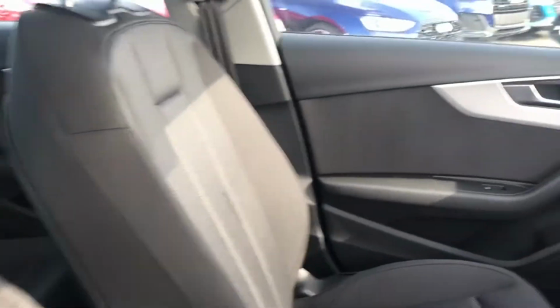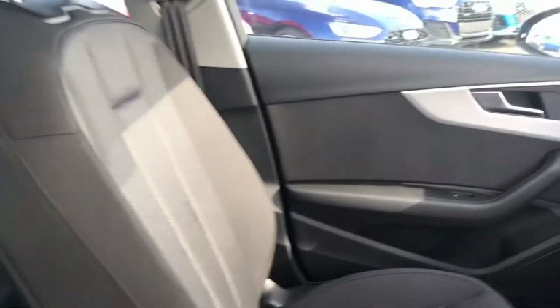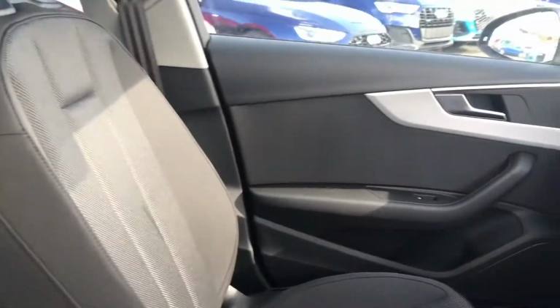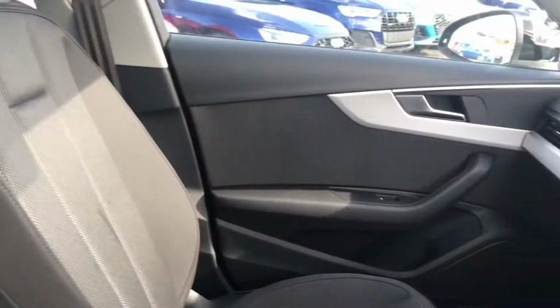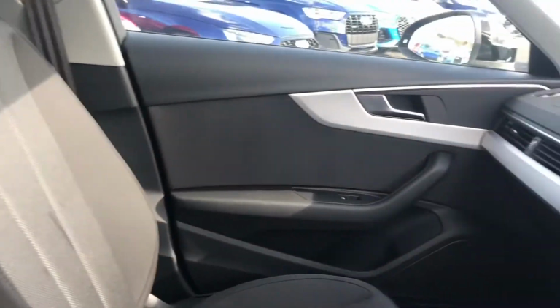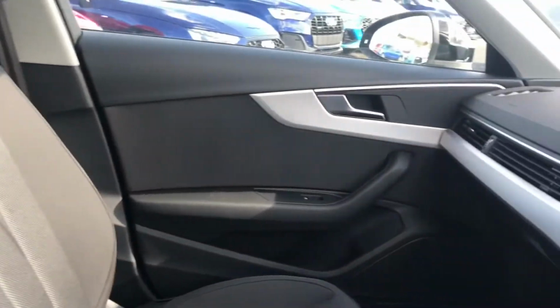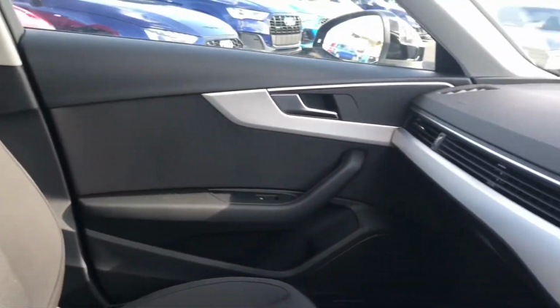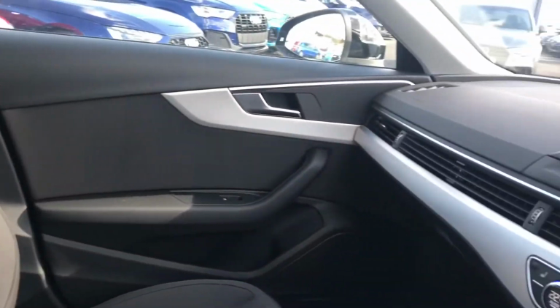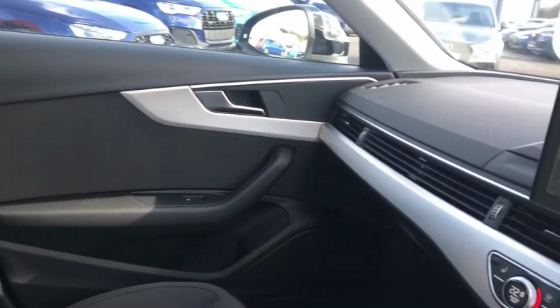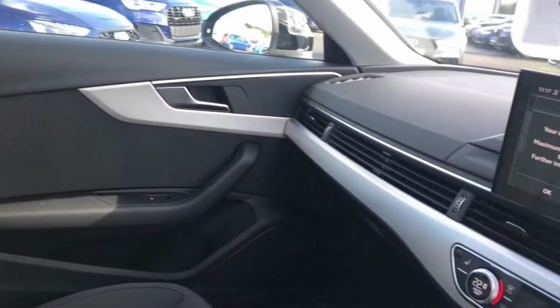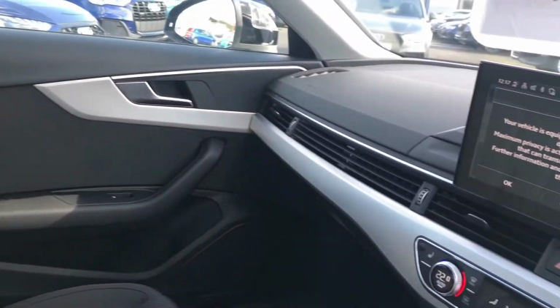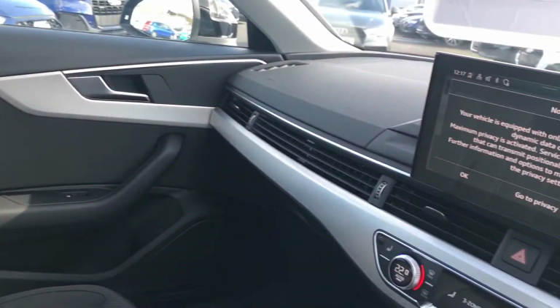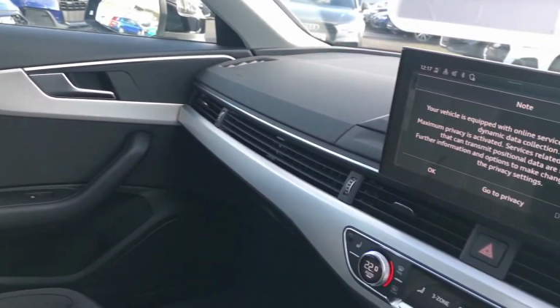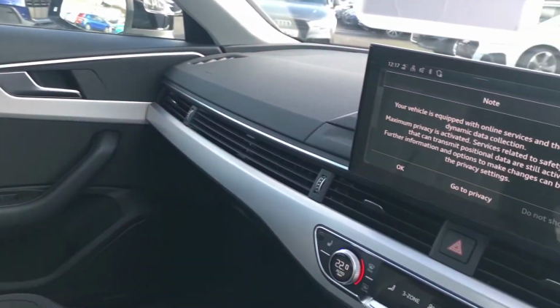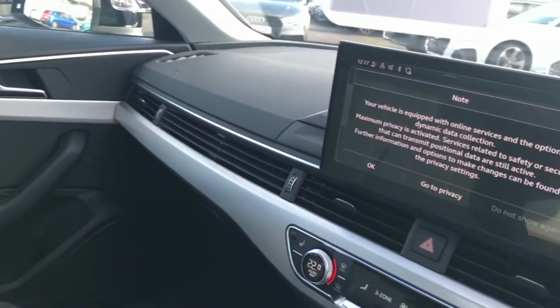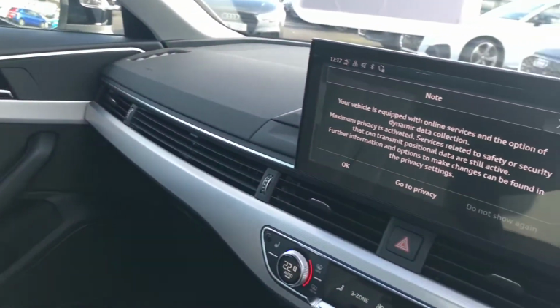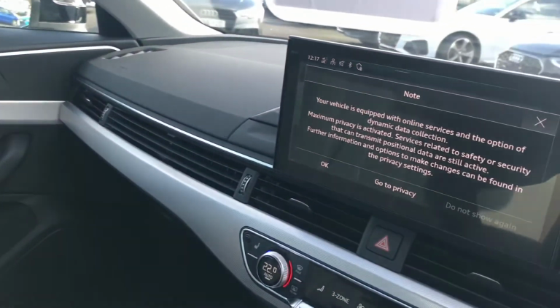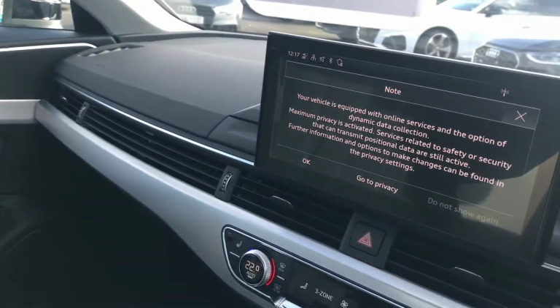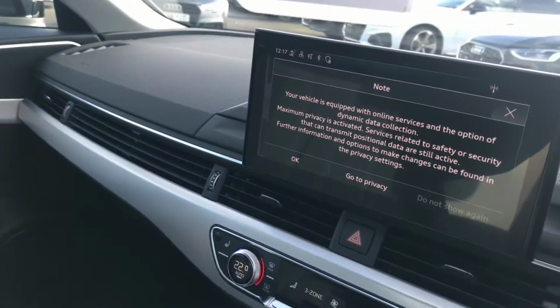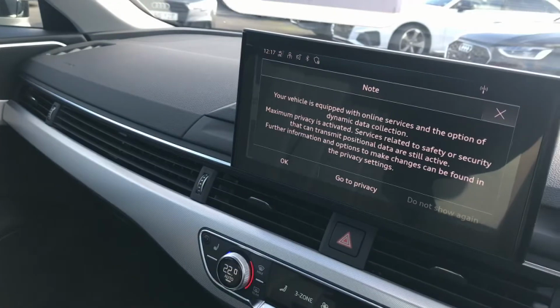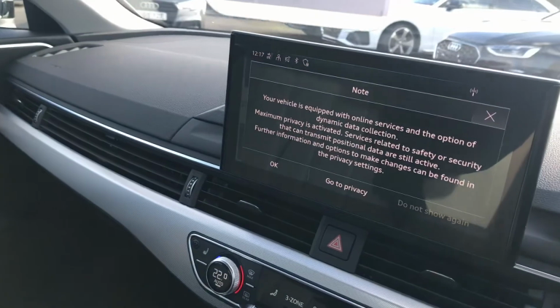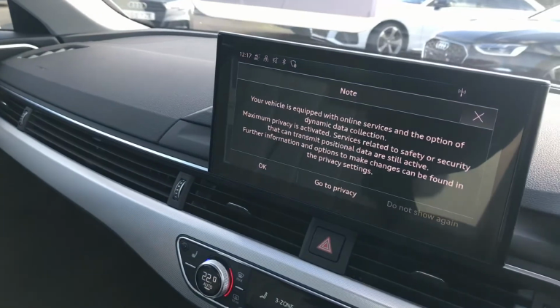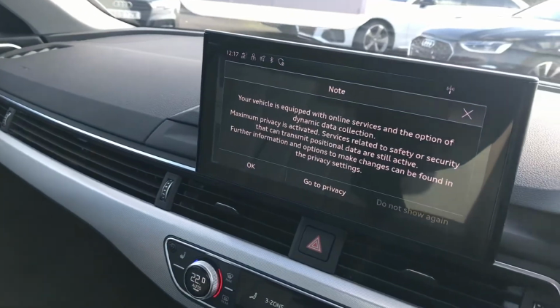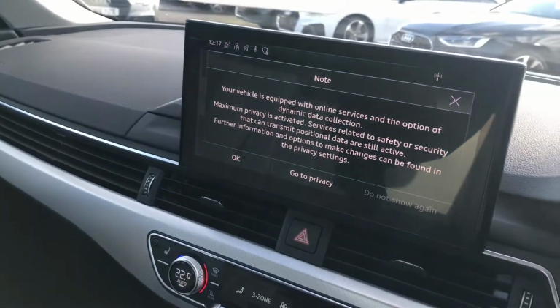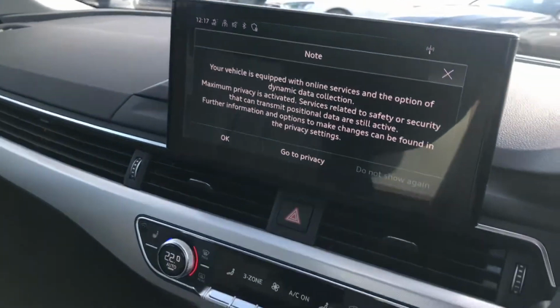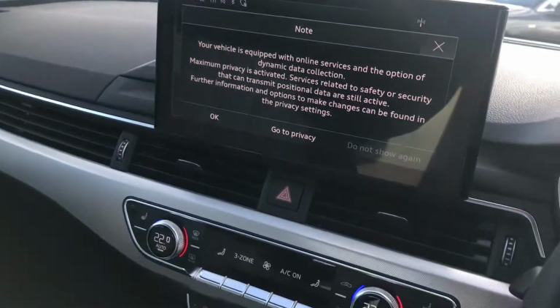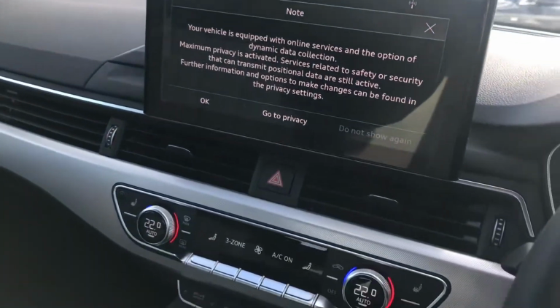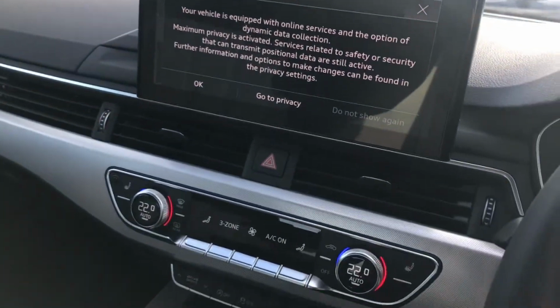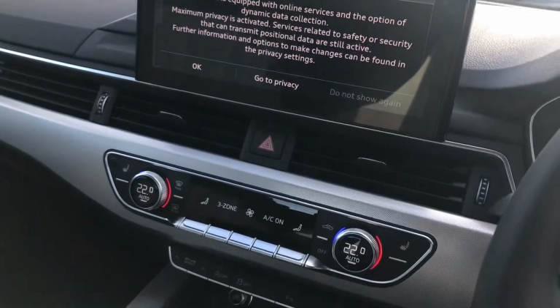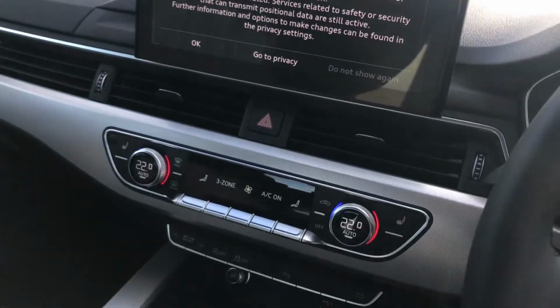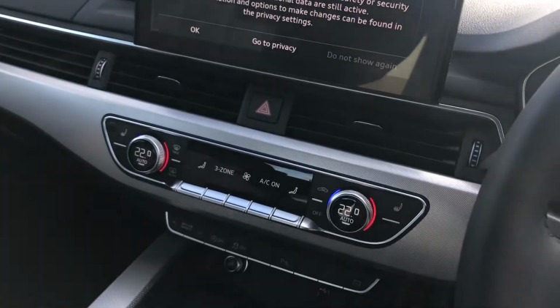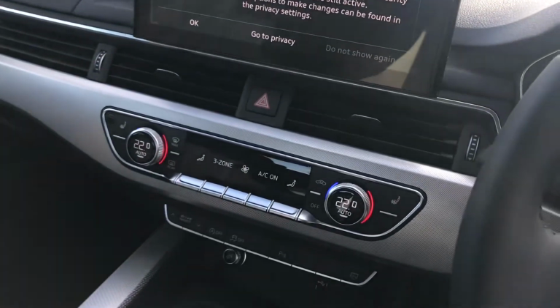We have front cloth seats, matte aluminium inlays, and a fully touchscreen MMI.